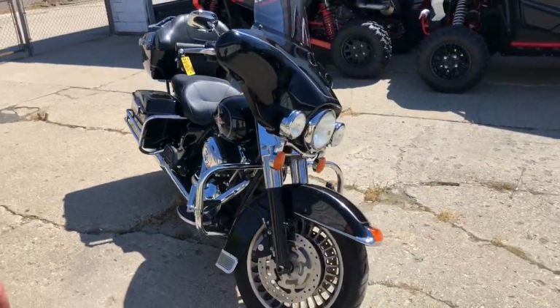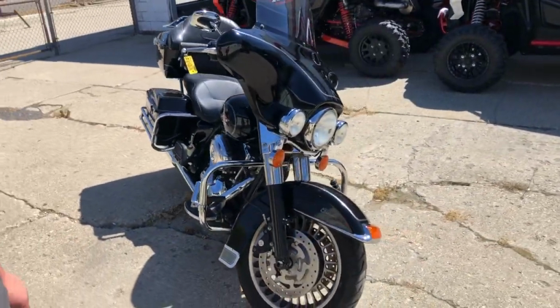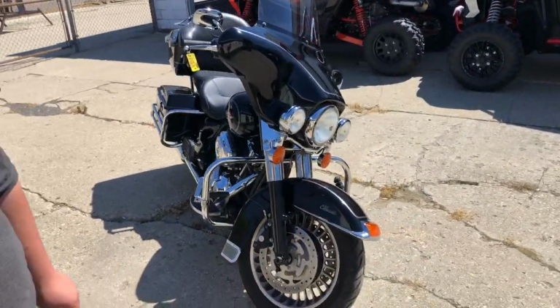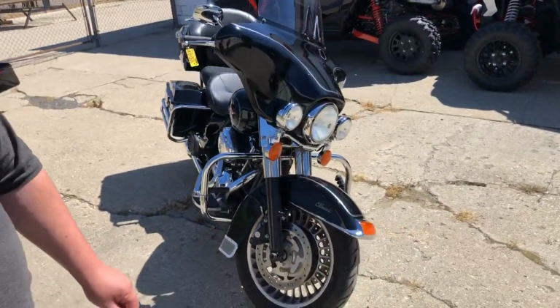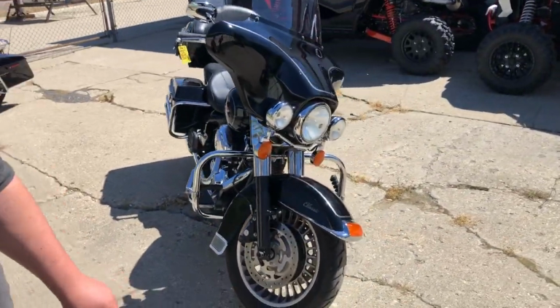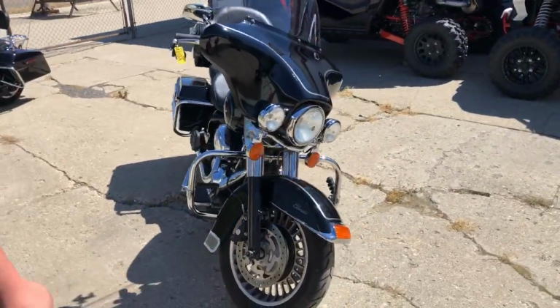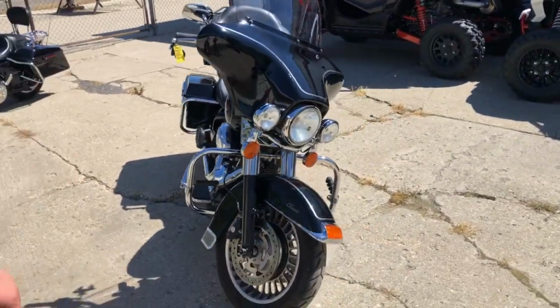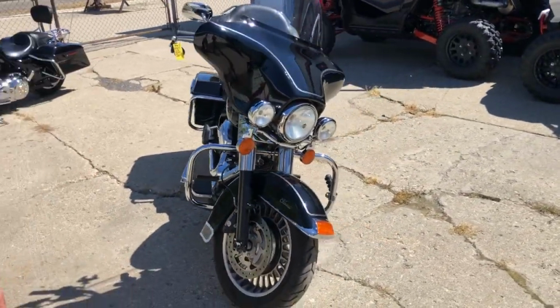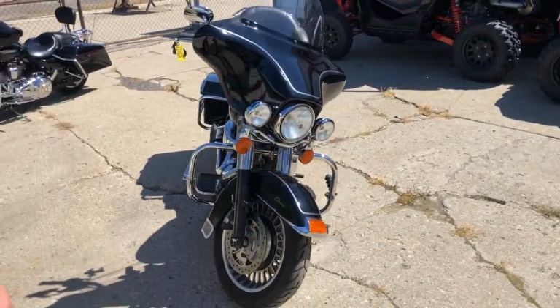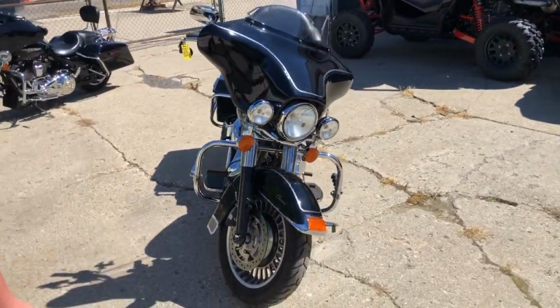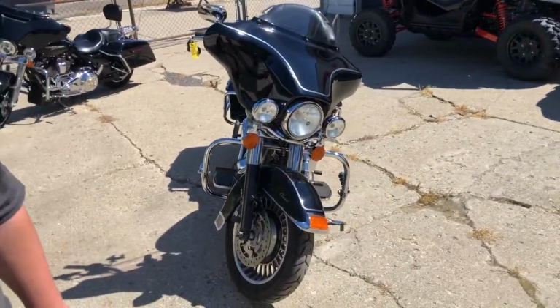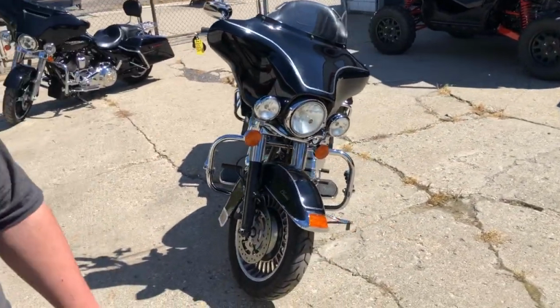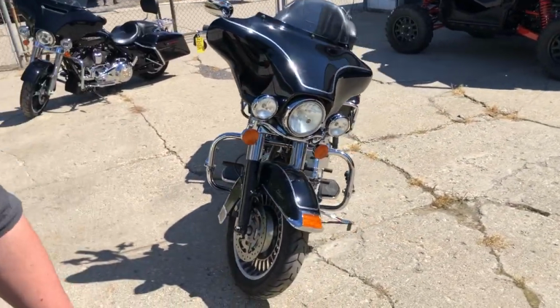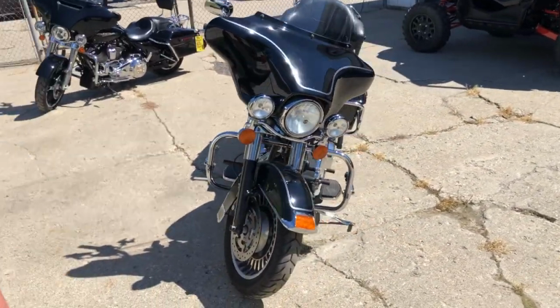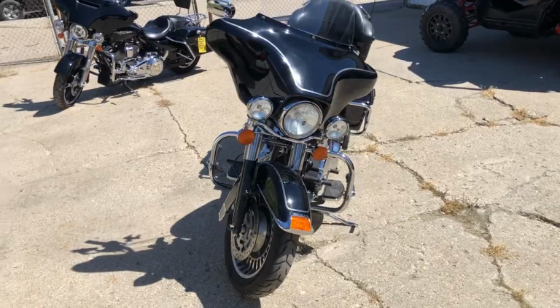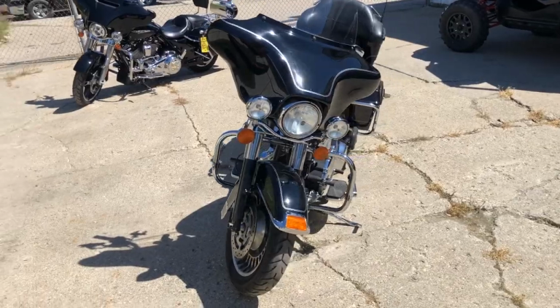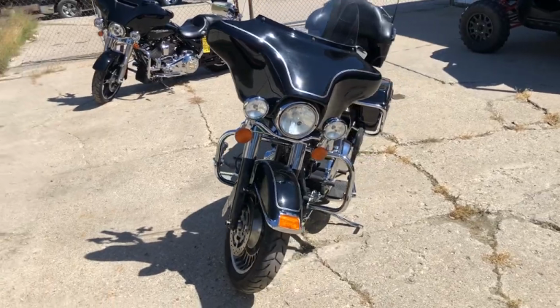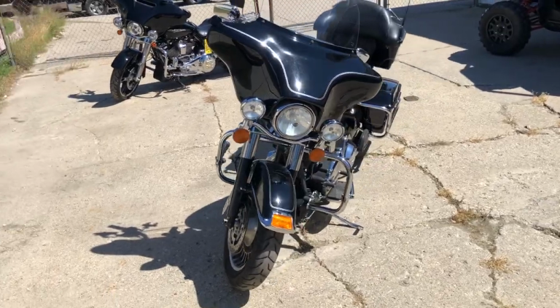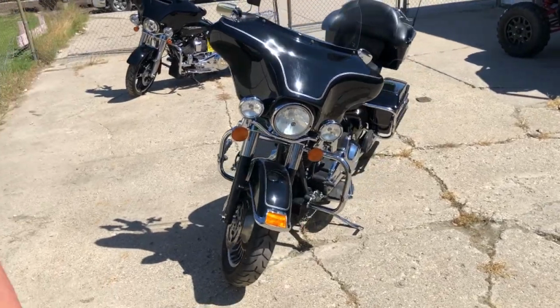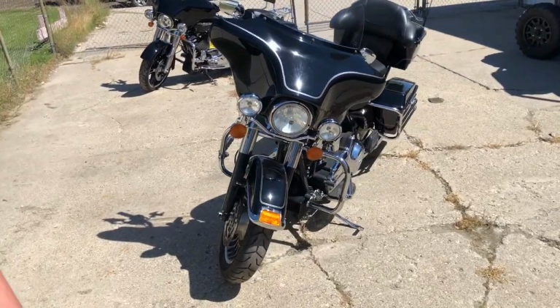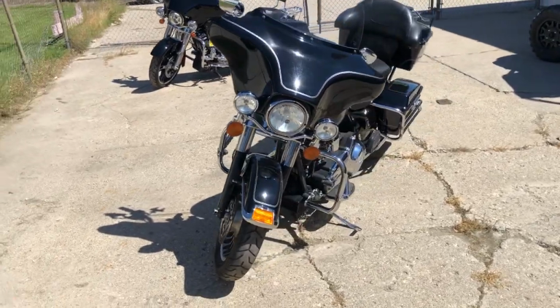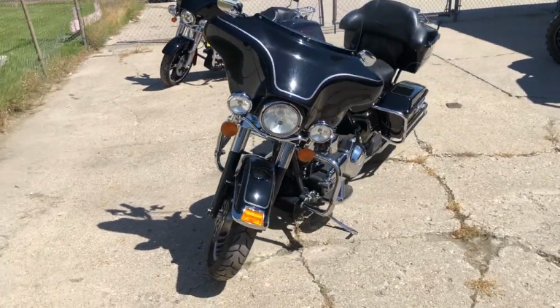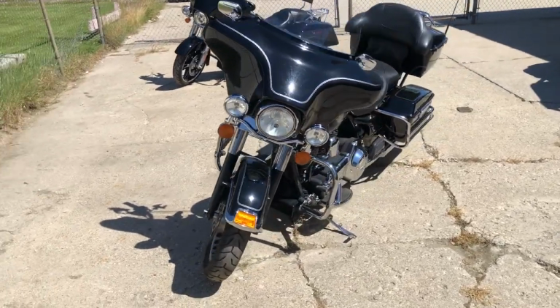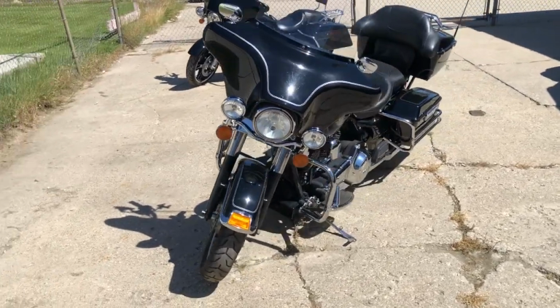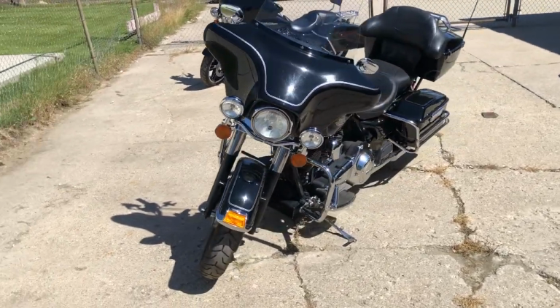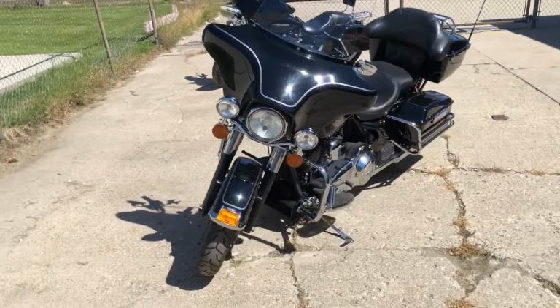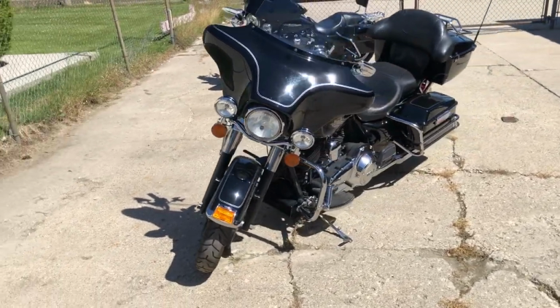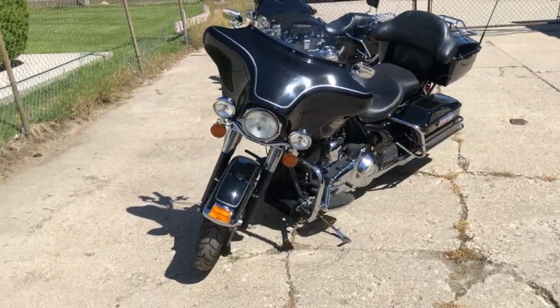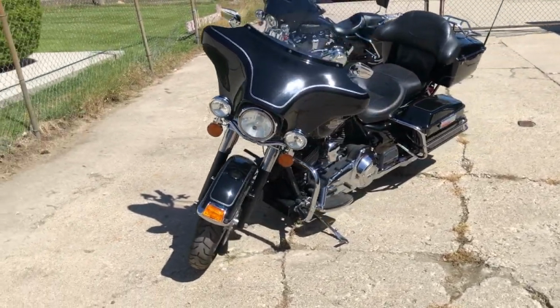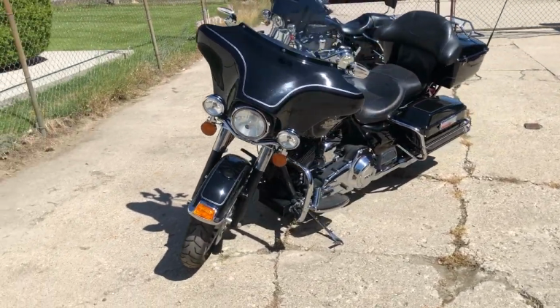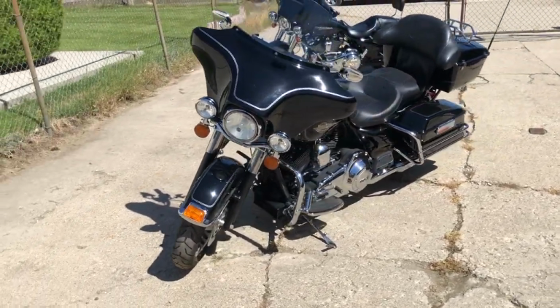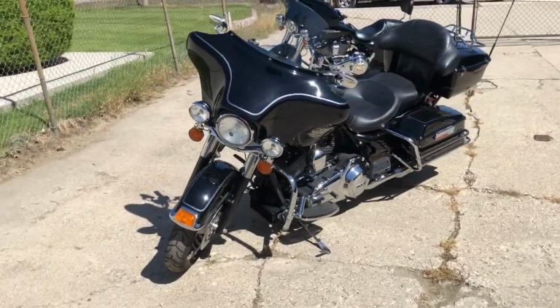All the tools came with it, this thing runs strong, everything works. Great bike for the money. That's a 2012 ElectroGlide, only $9,999.